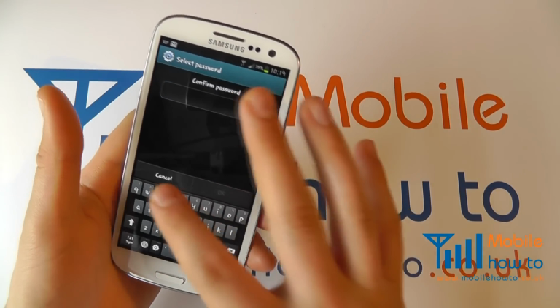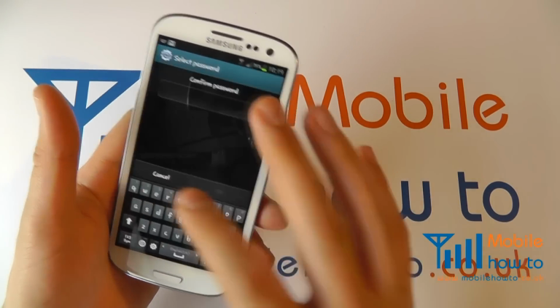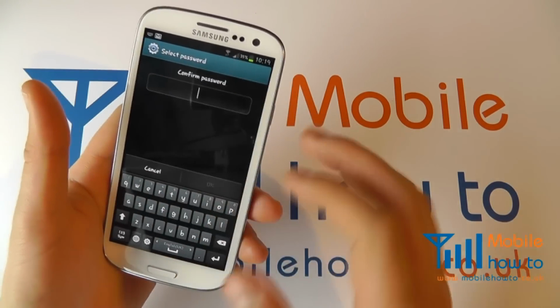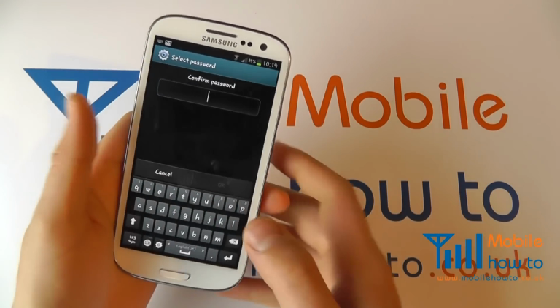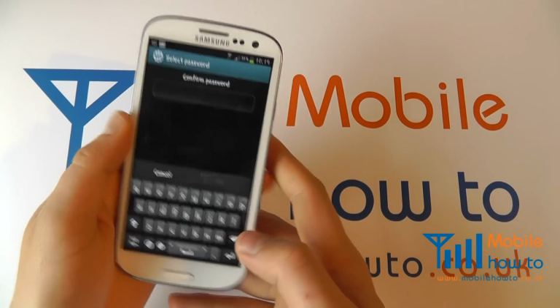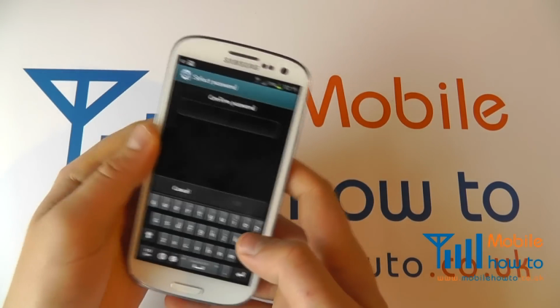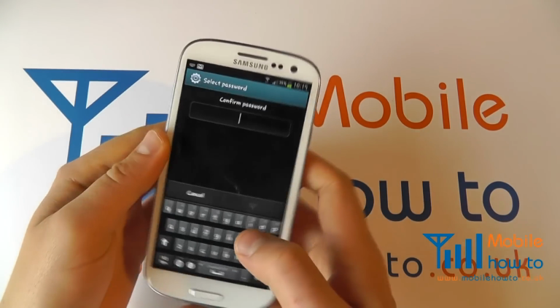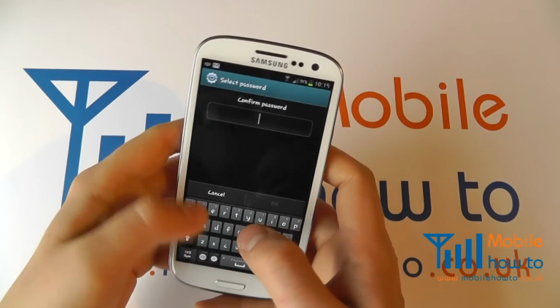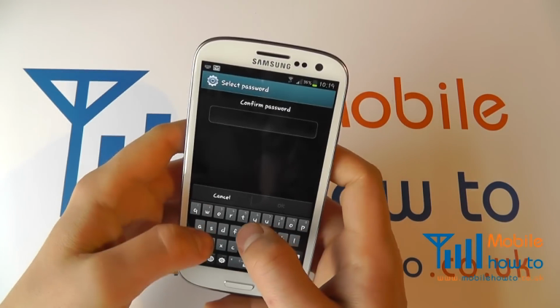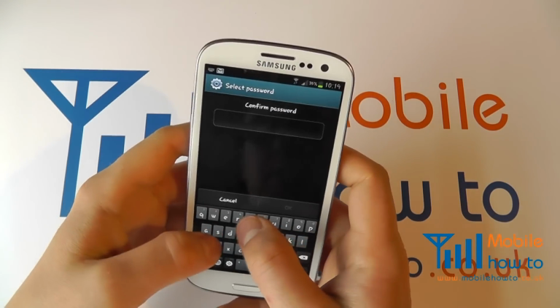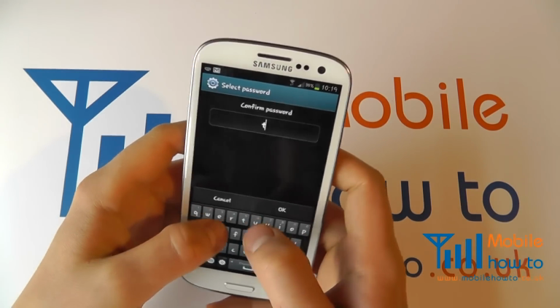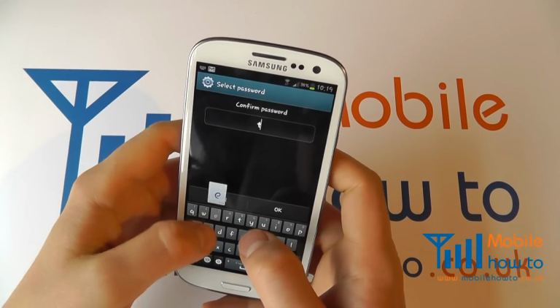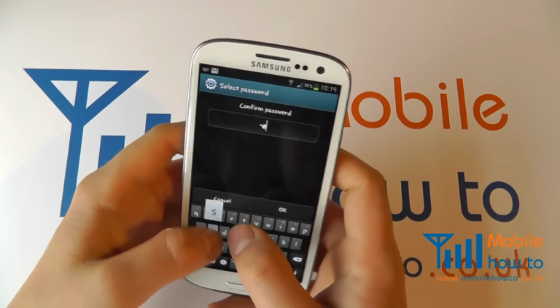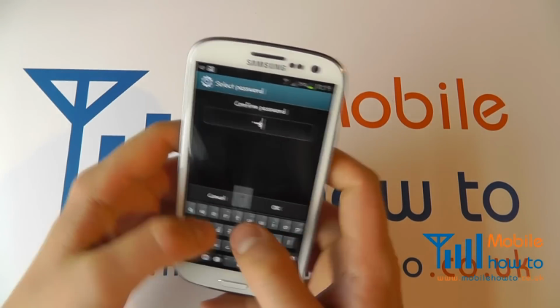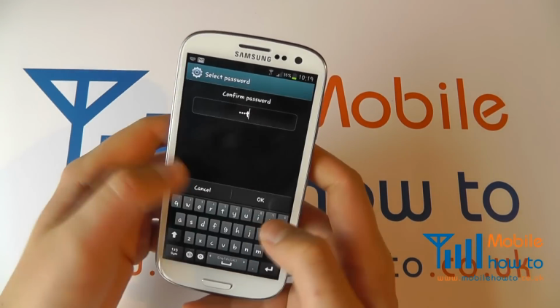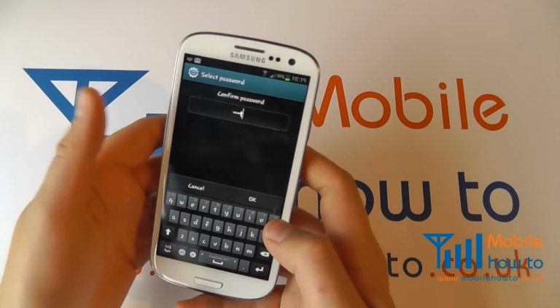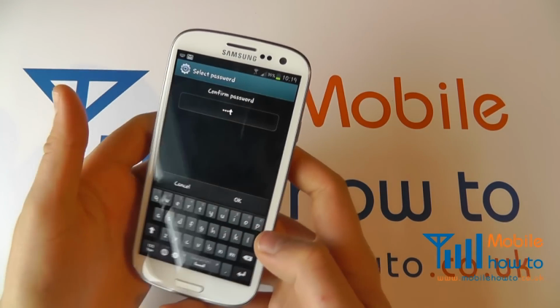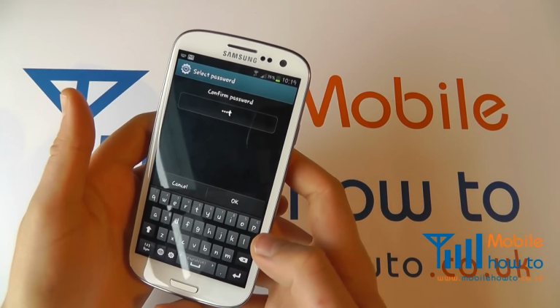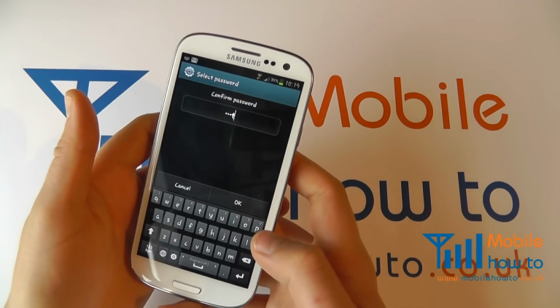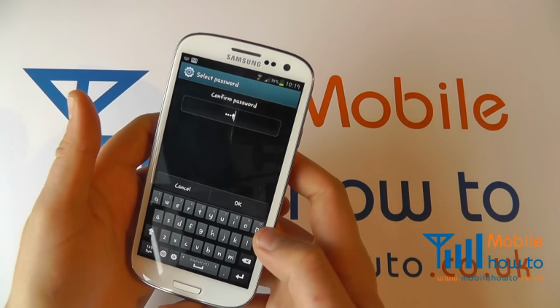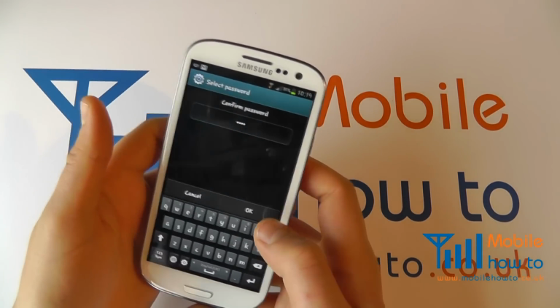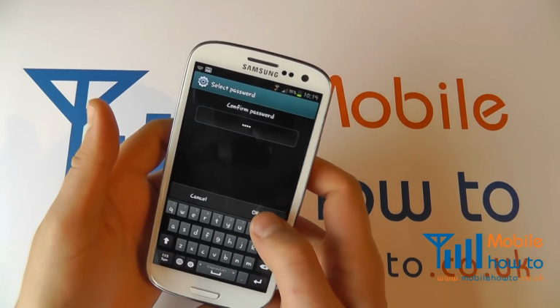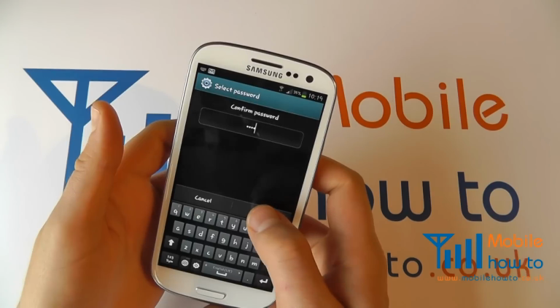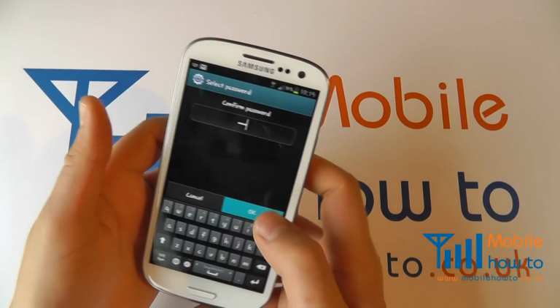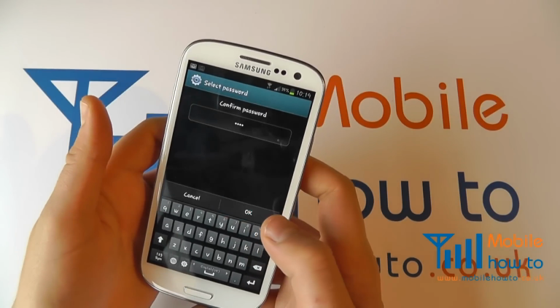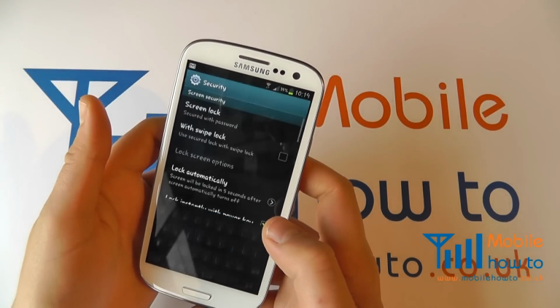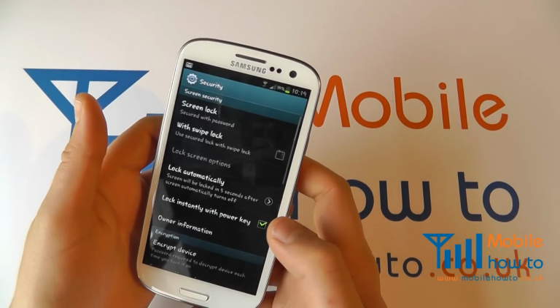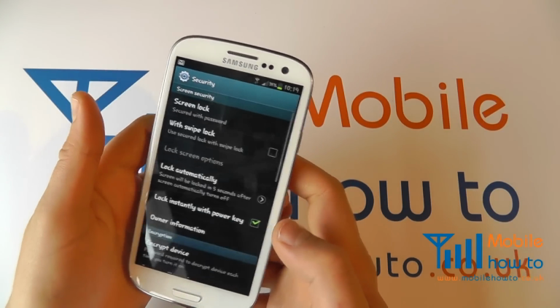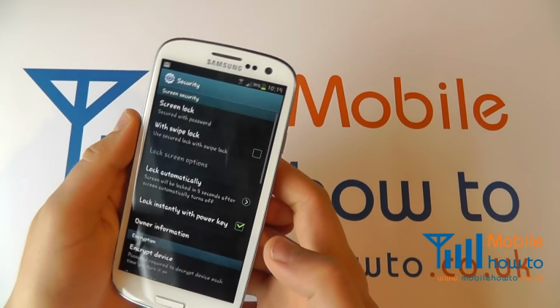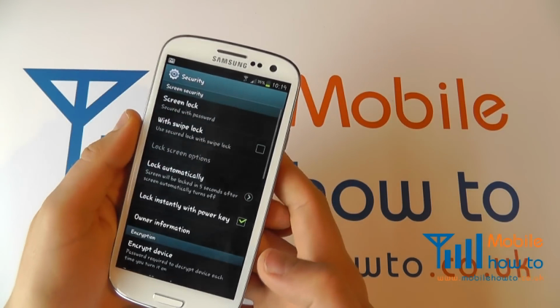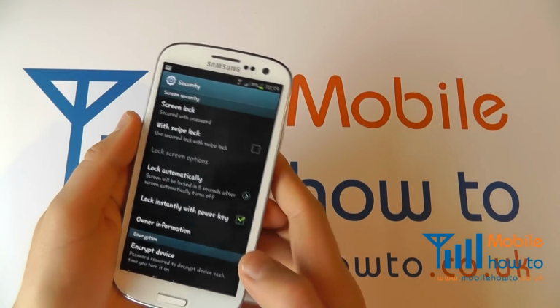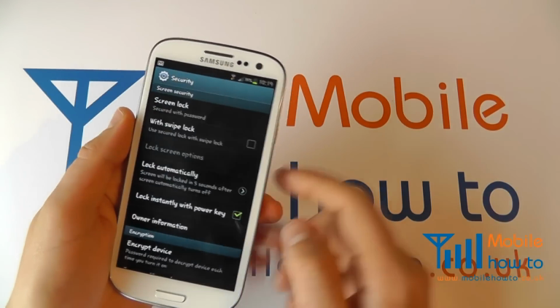You can always cancel at any point. It'll ask you to confirm that password. Click OK and that is it — now set.